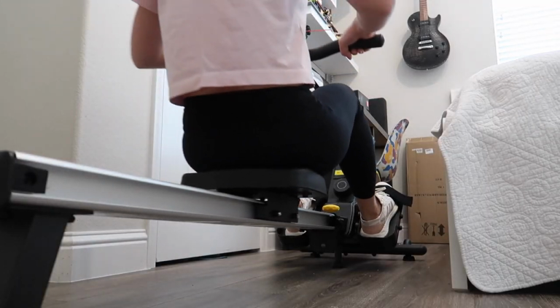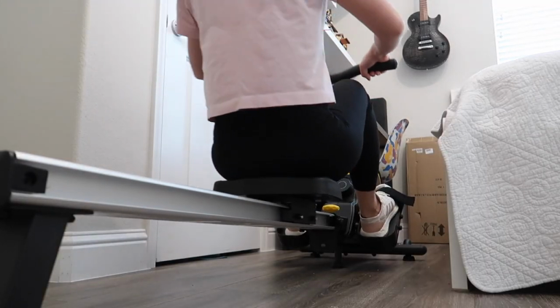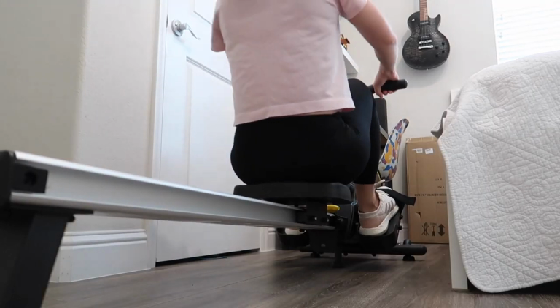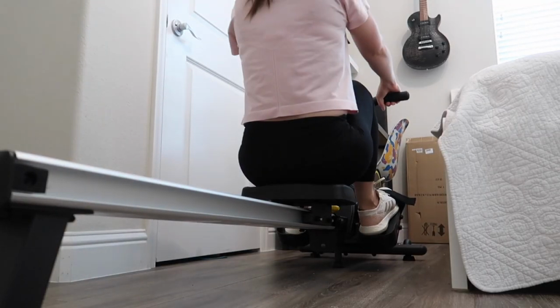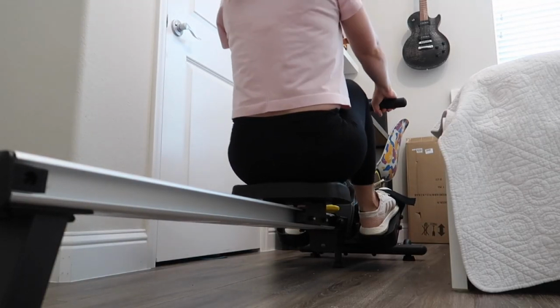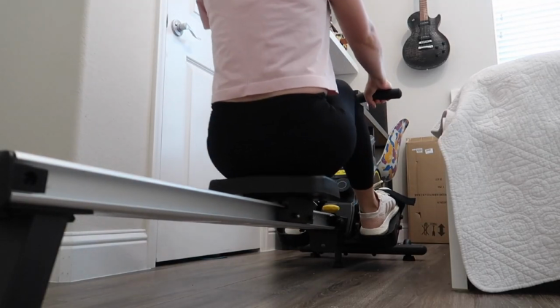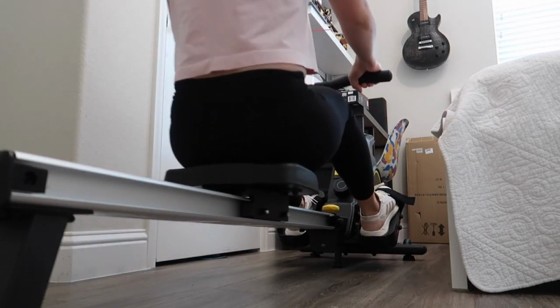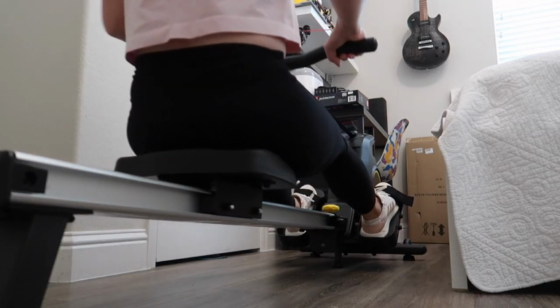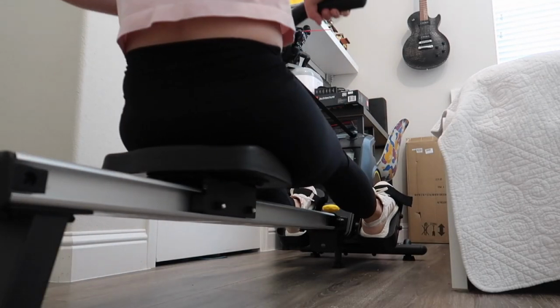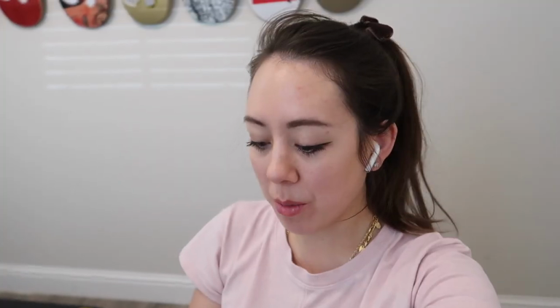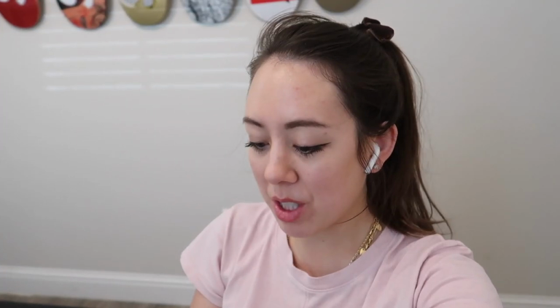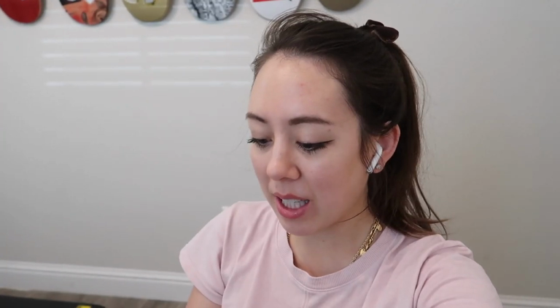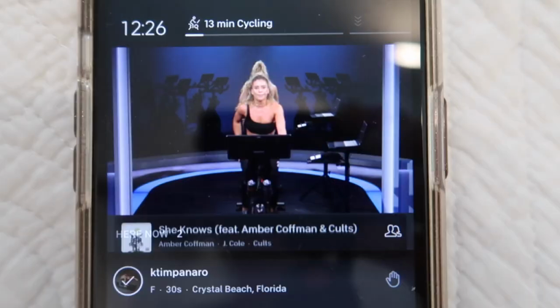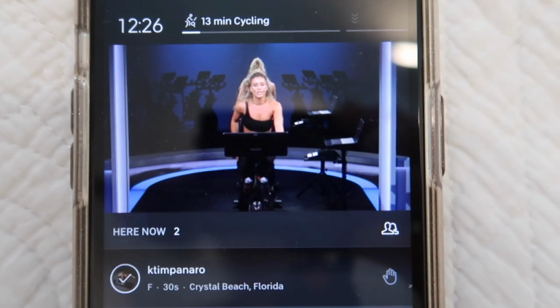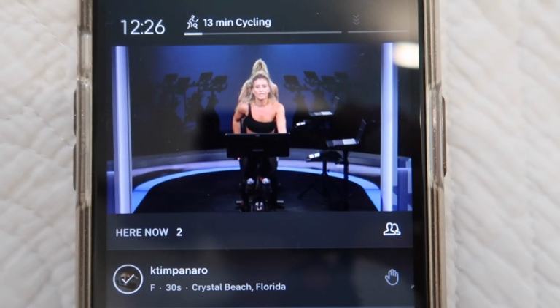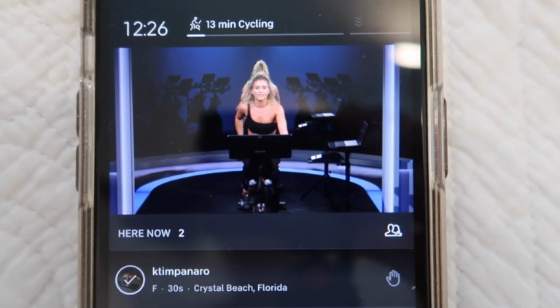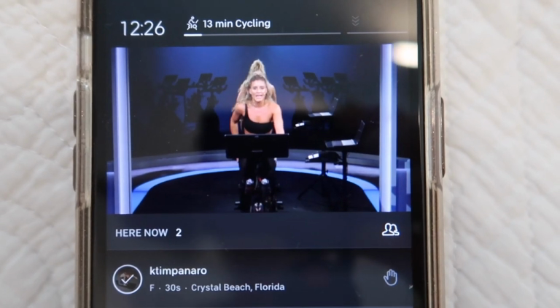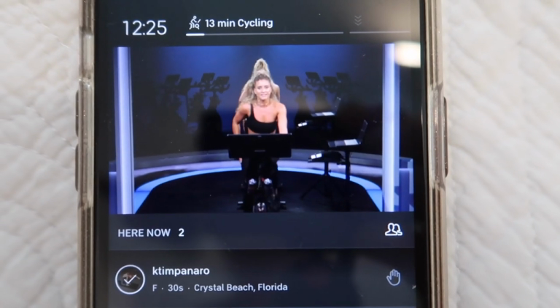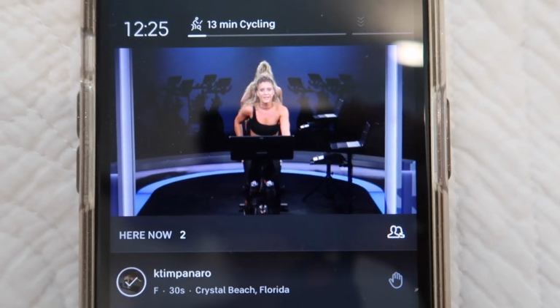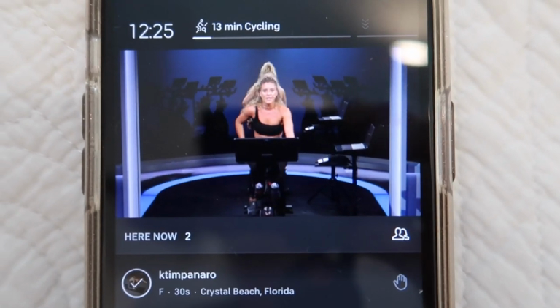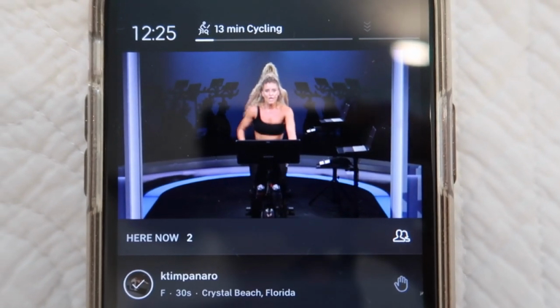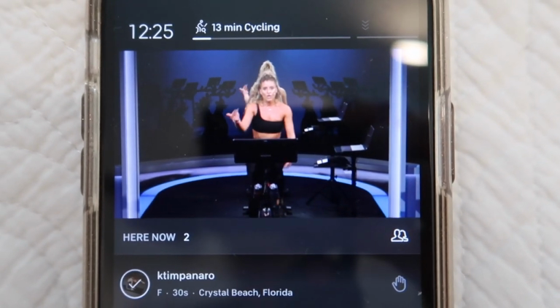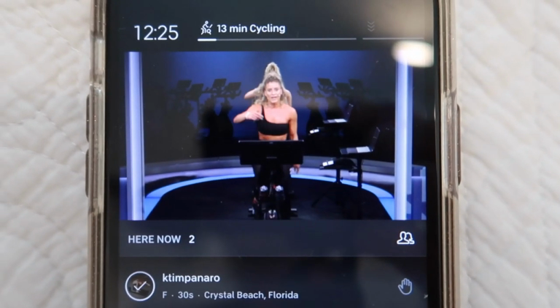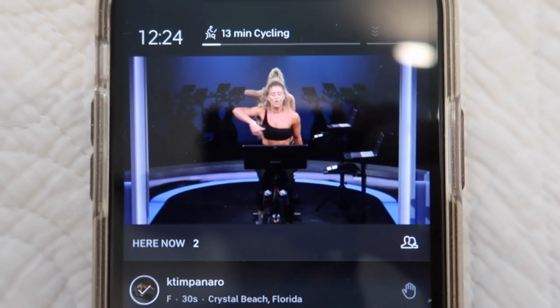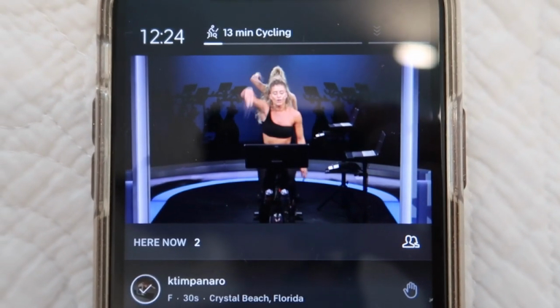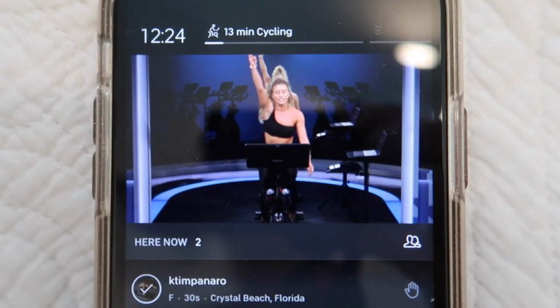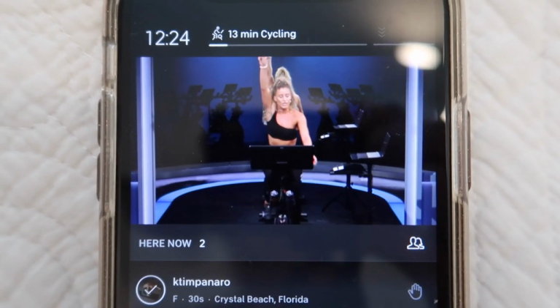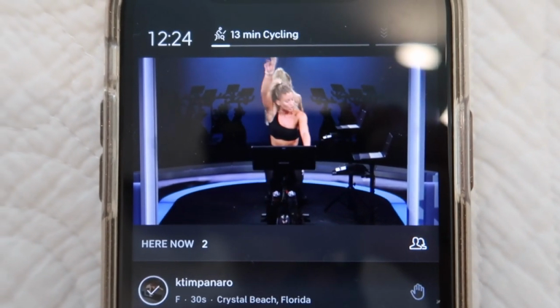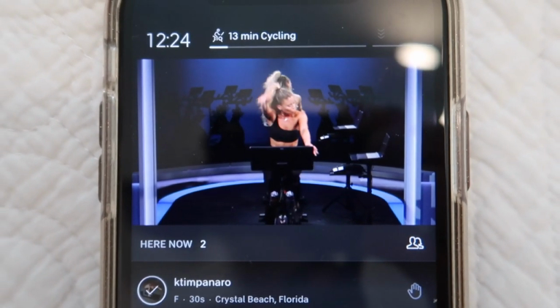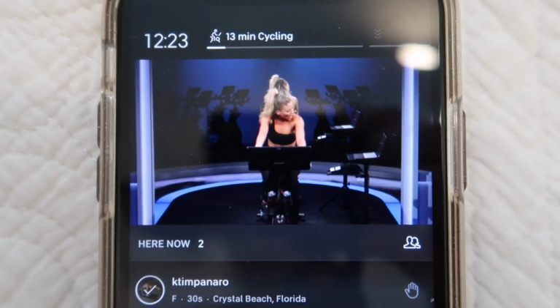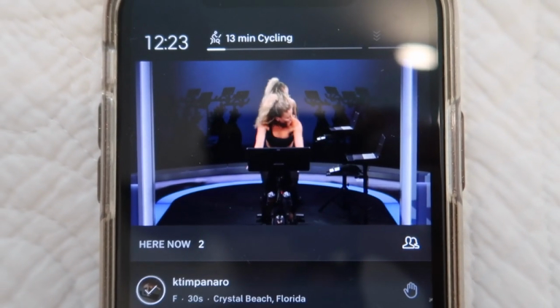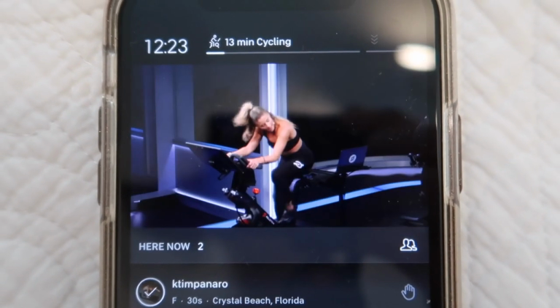I just did eight minutes on this rowing machine. I'm actually using one of the cycling workouts just for the music and the motivation.